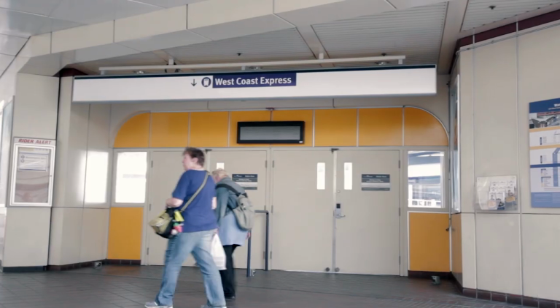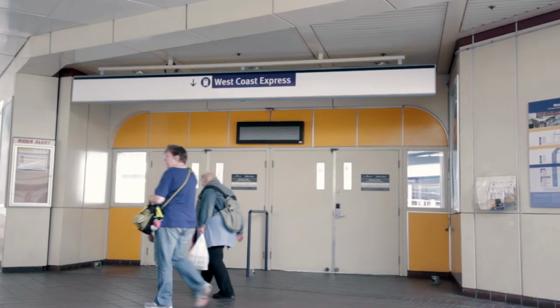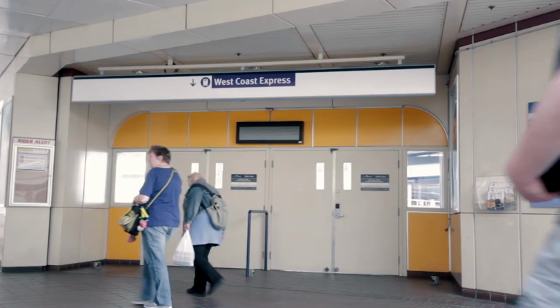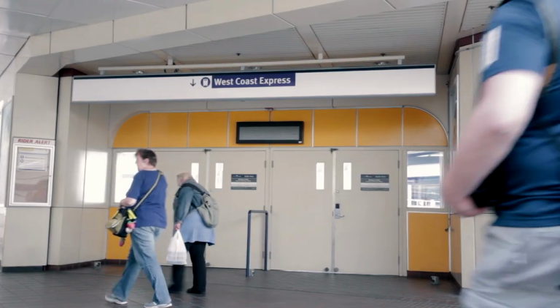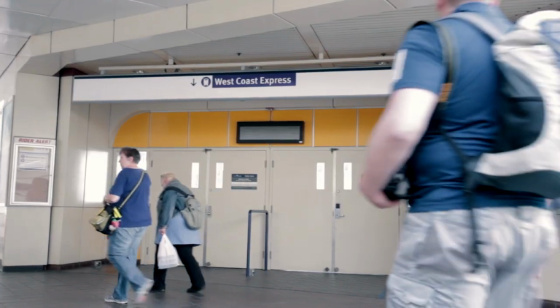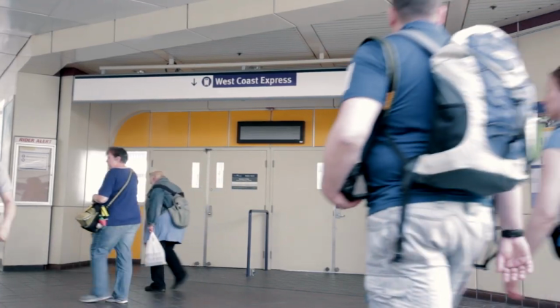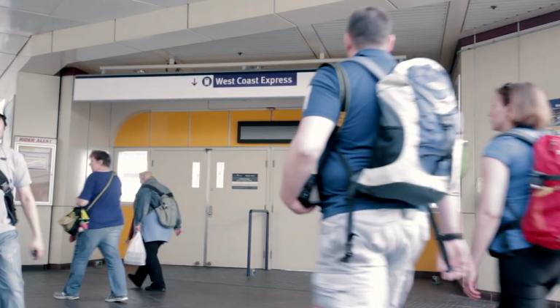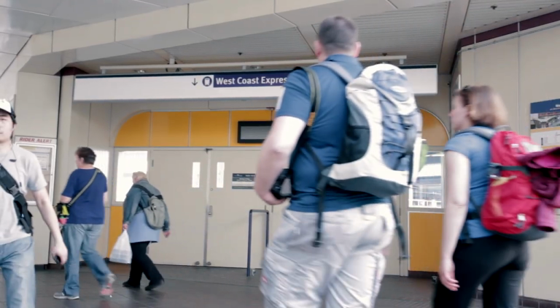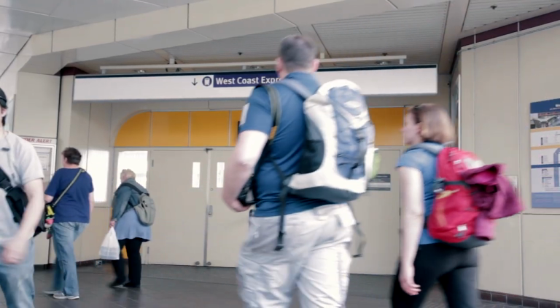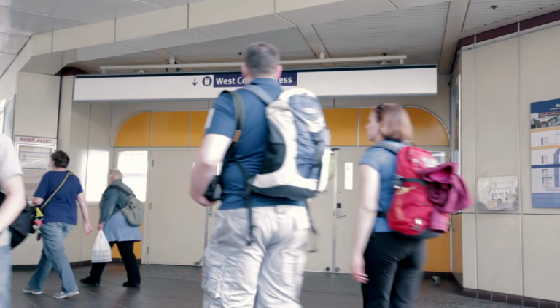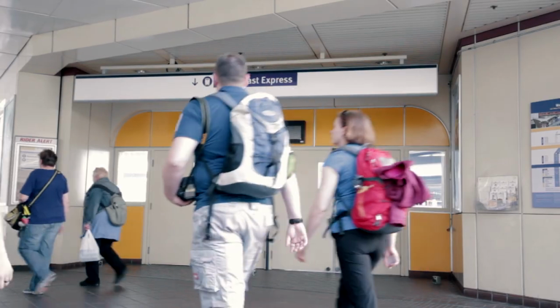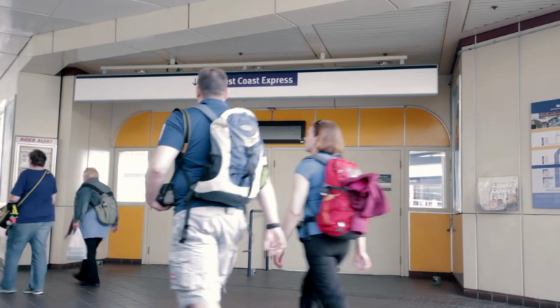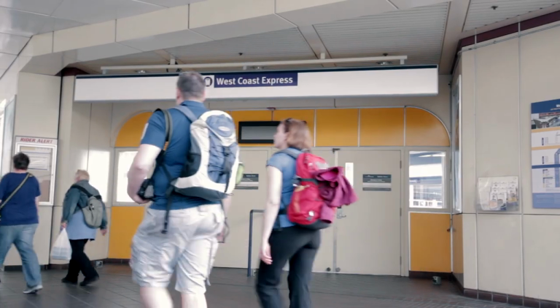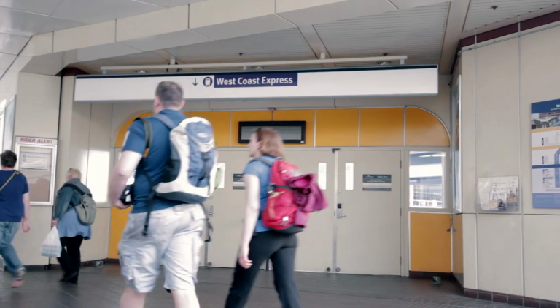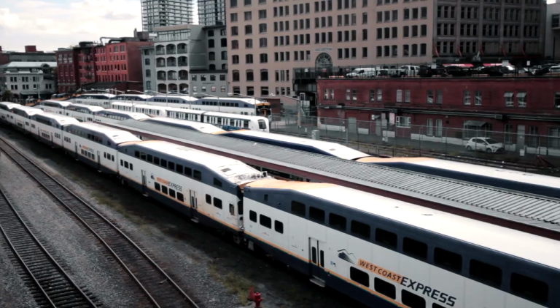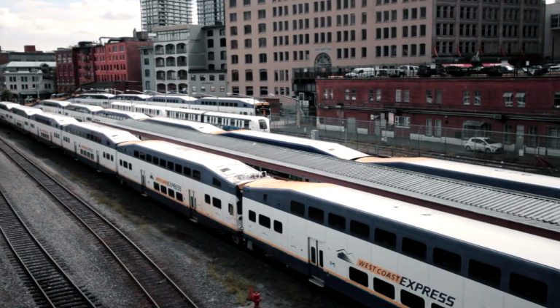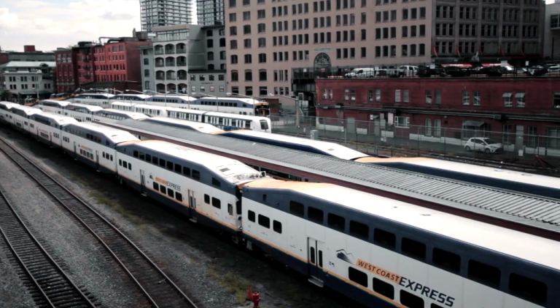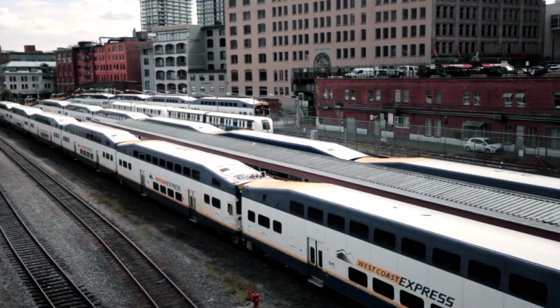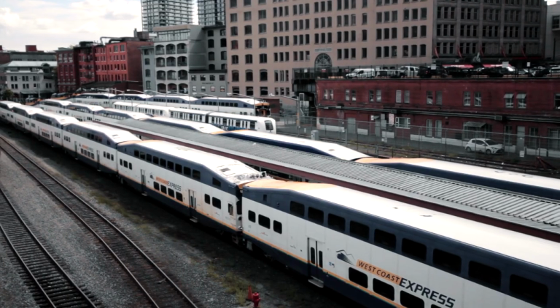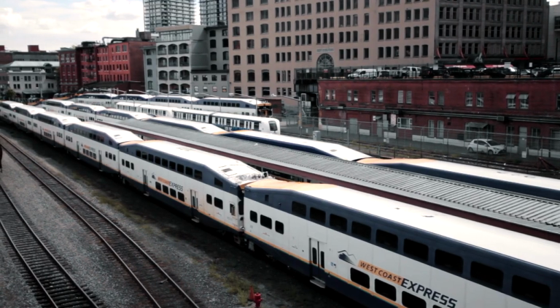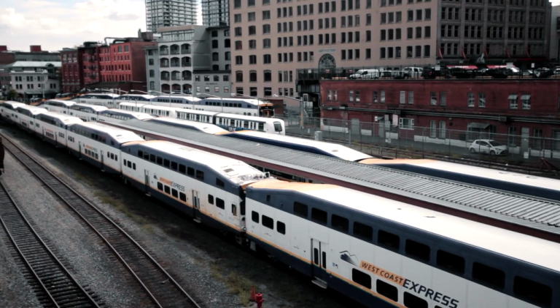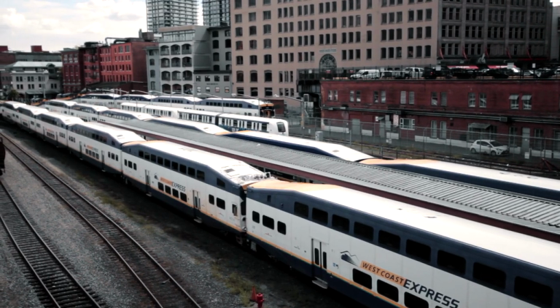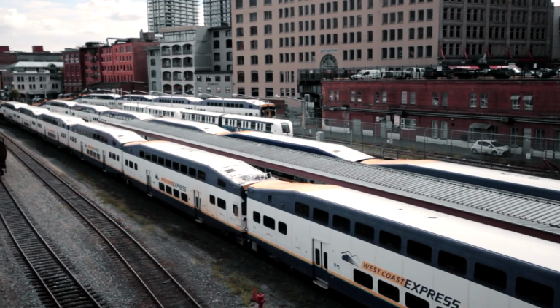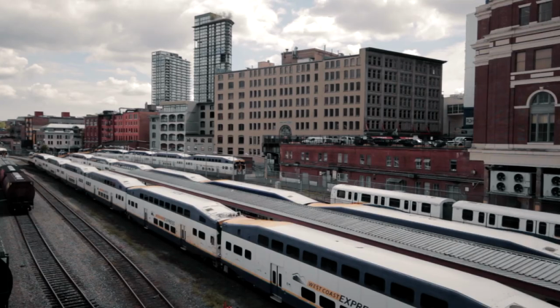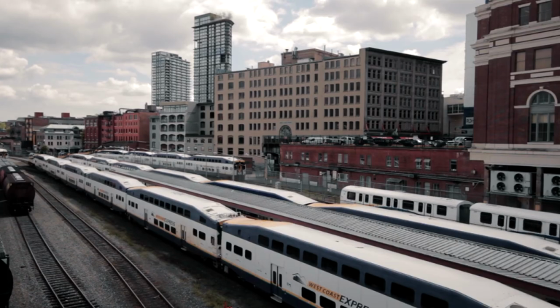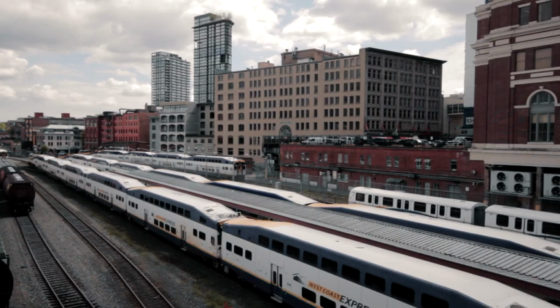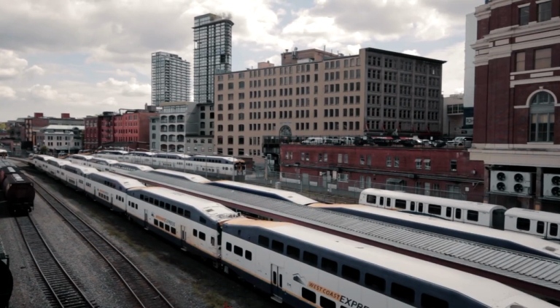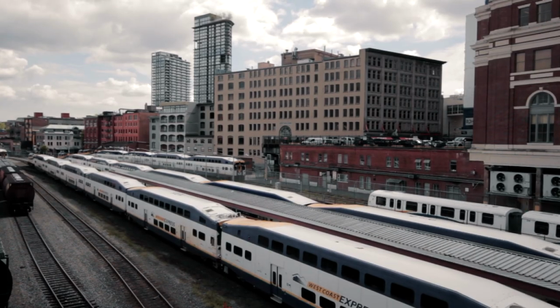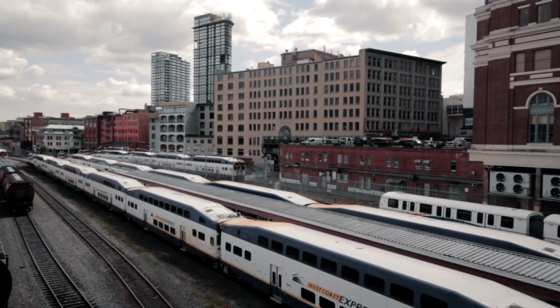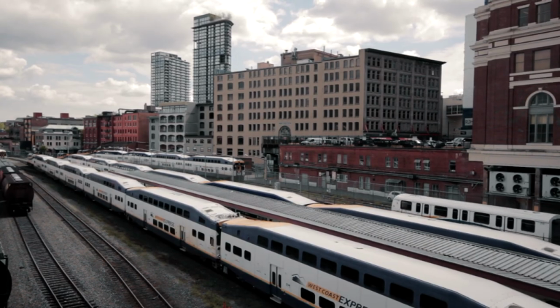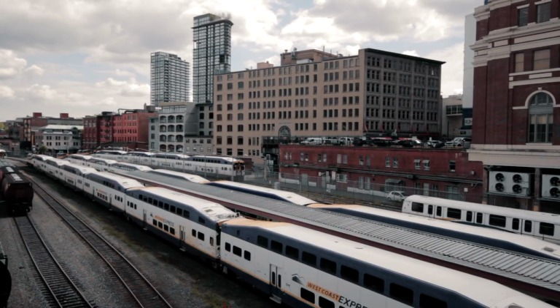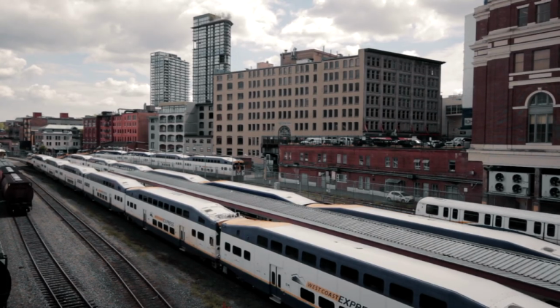Lastly, we have the West Coast Express. This train travels between Waterfront Station and Mission City. Most tourists won't need to use this.